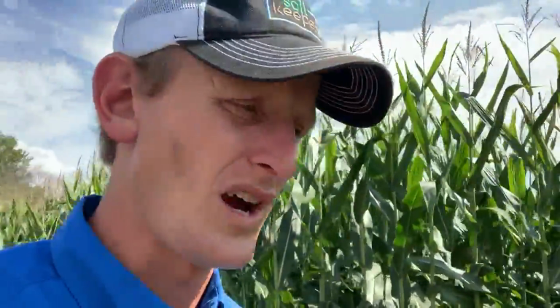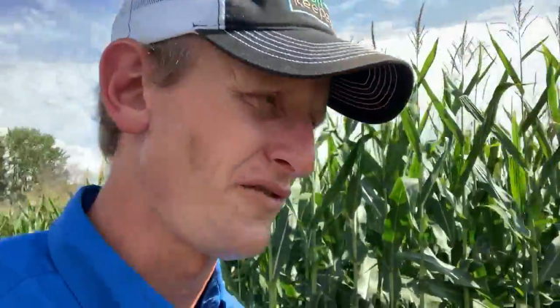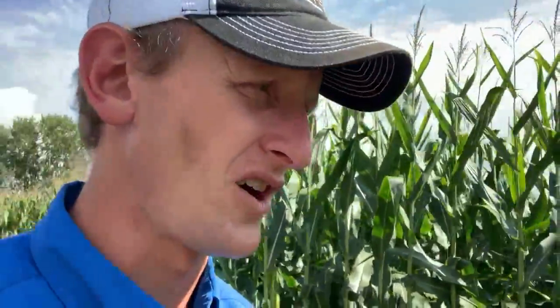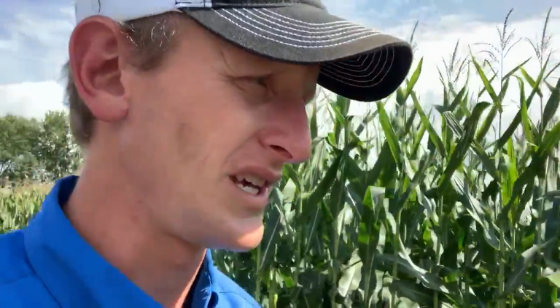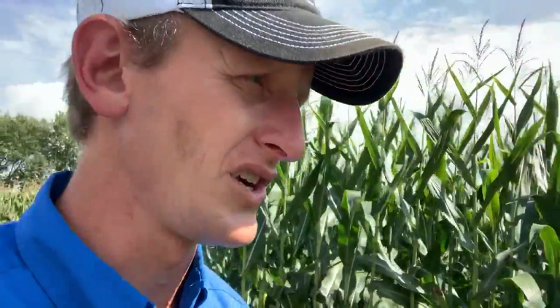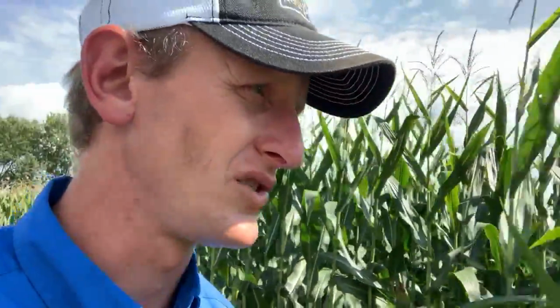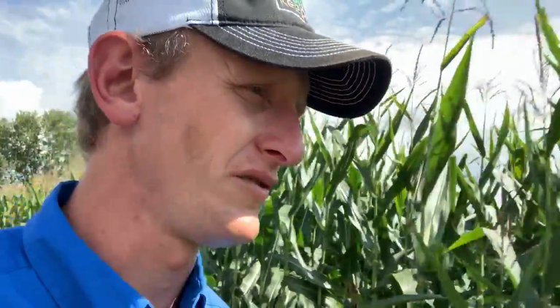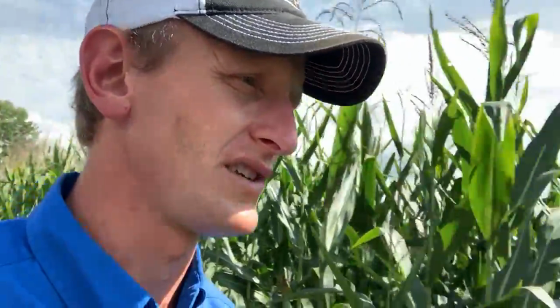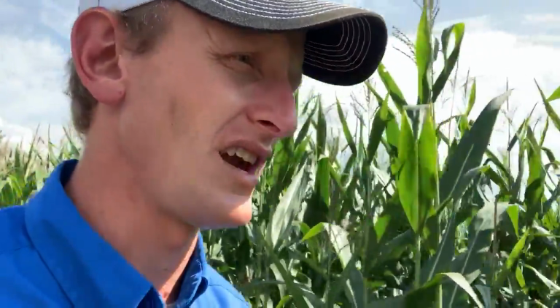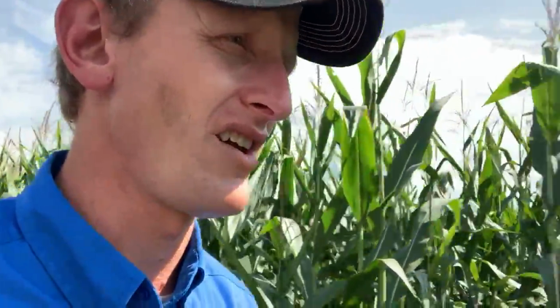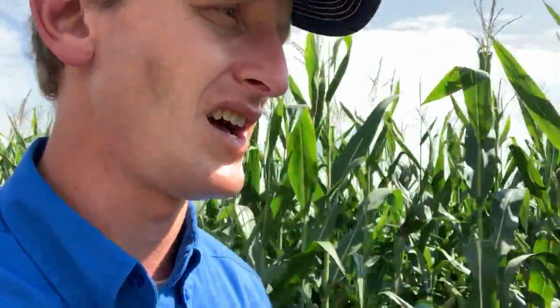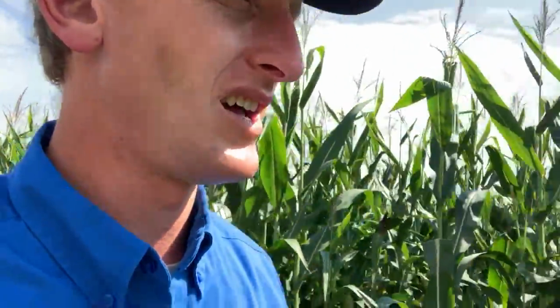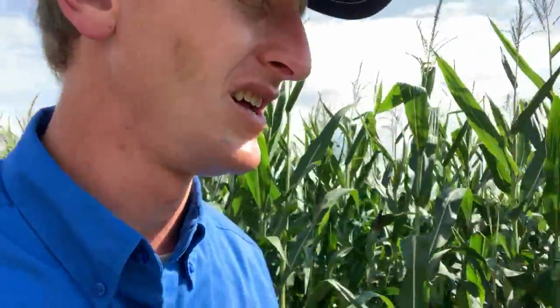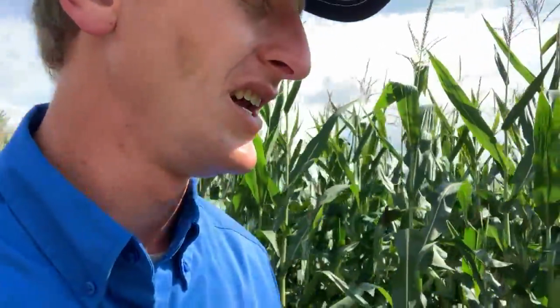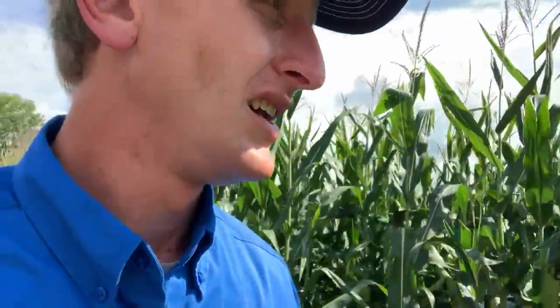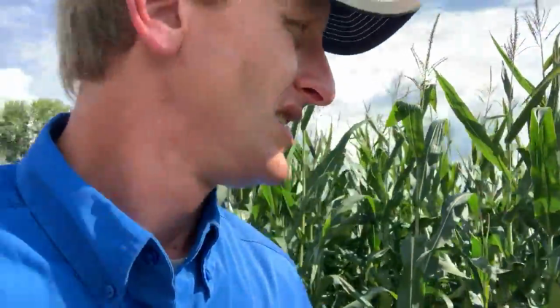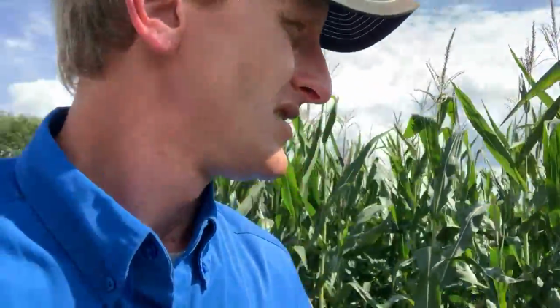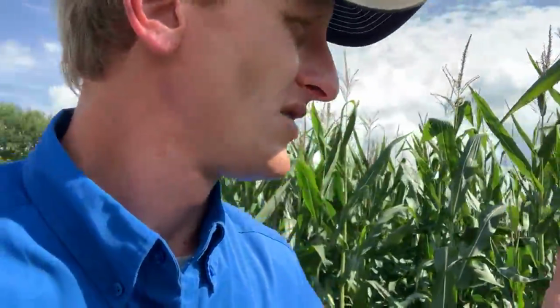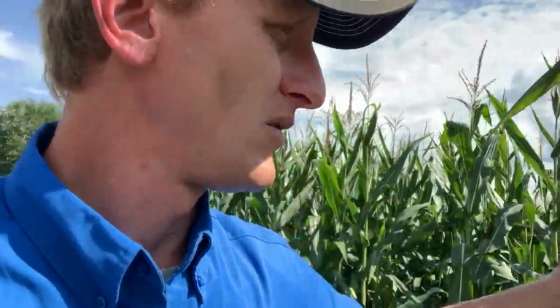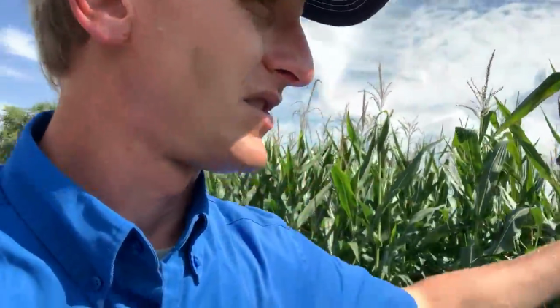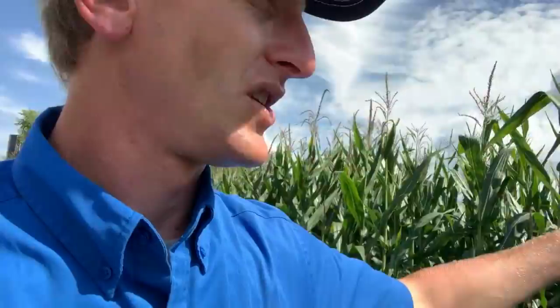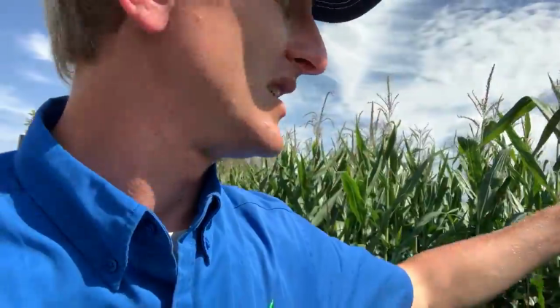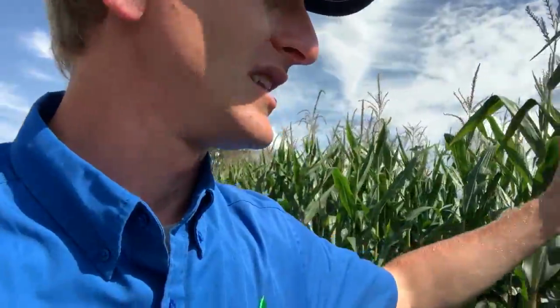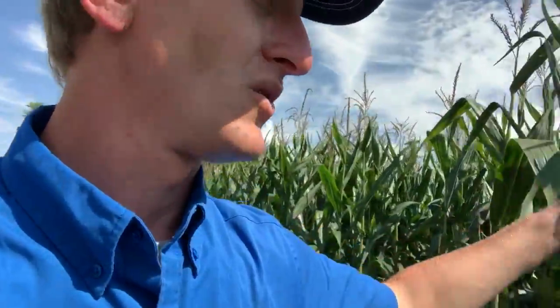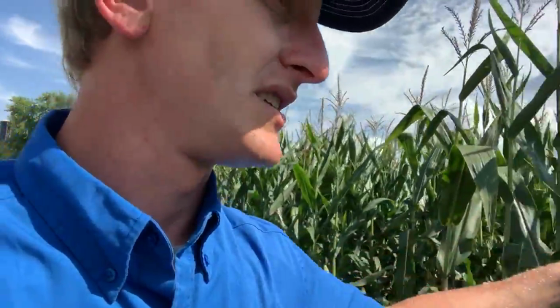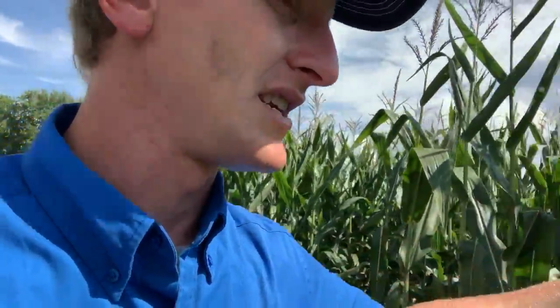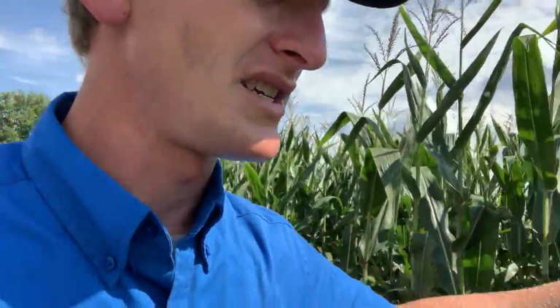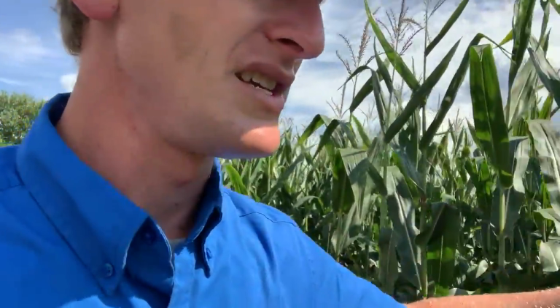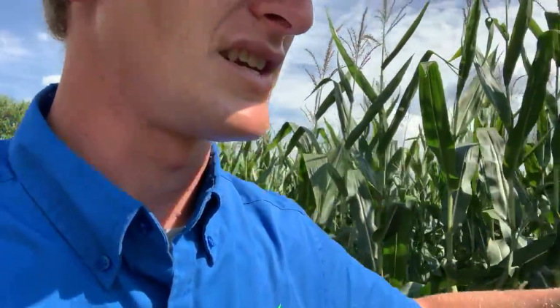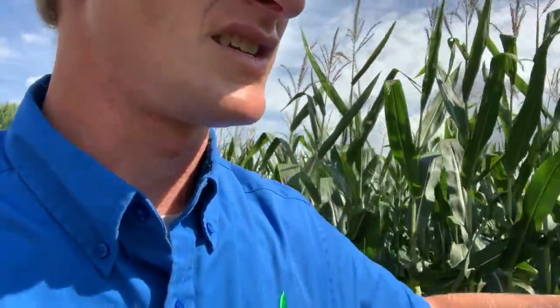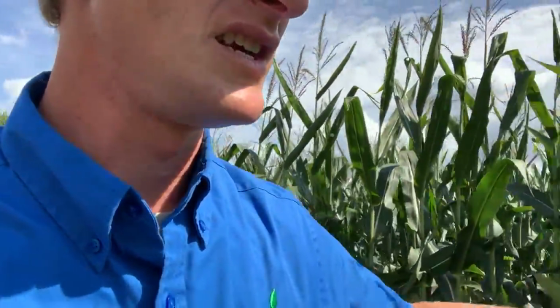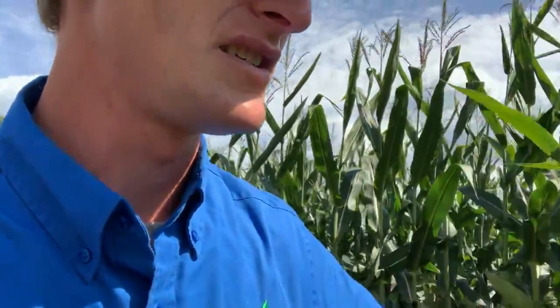We are farming here in the Driftless area. That was the 30s — now we're in the 60s.